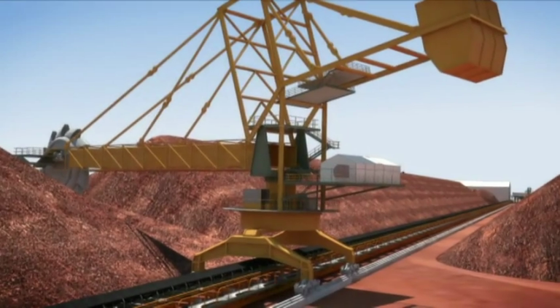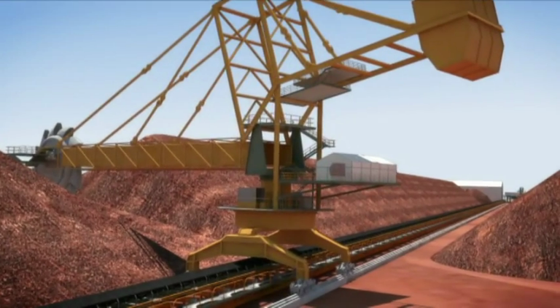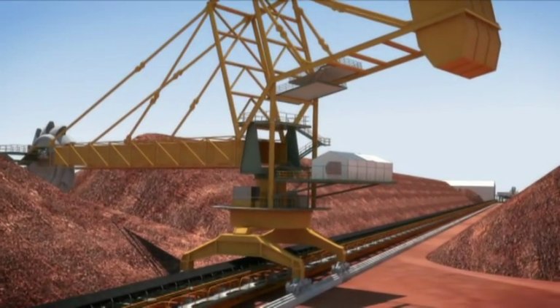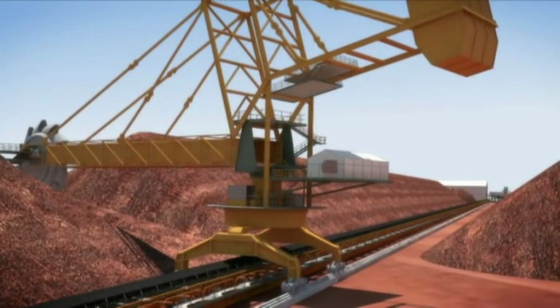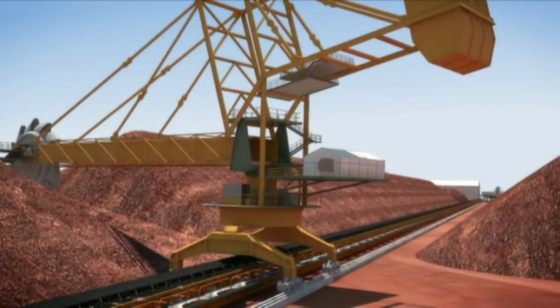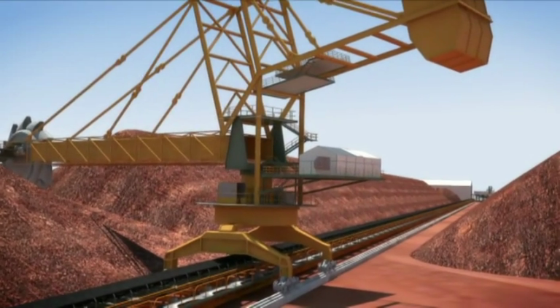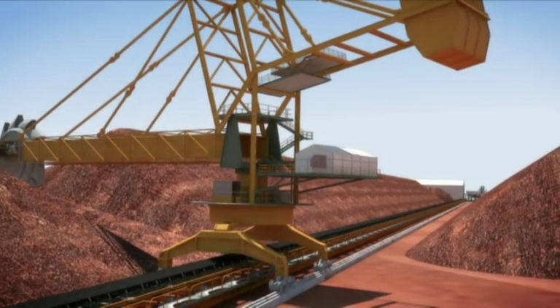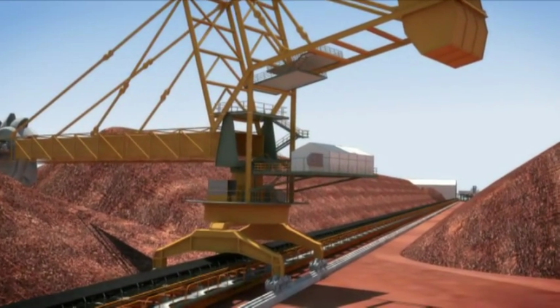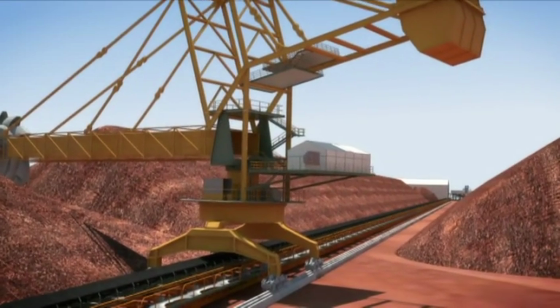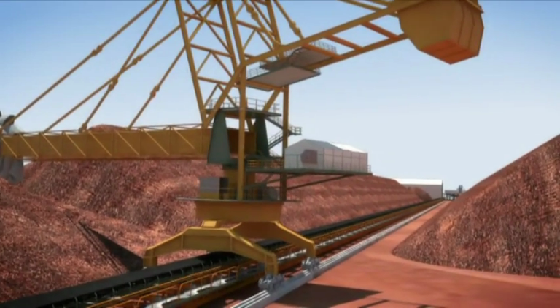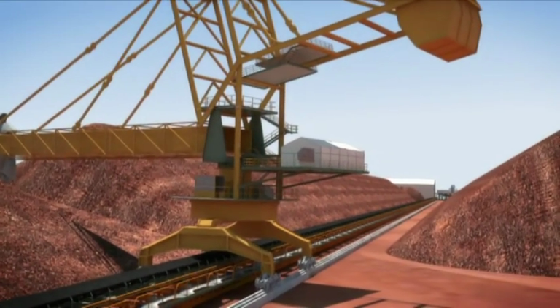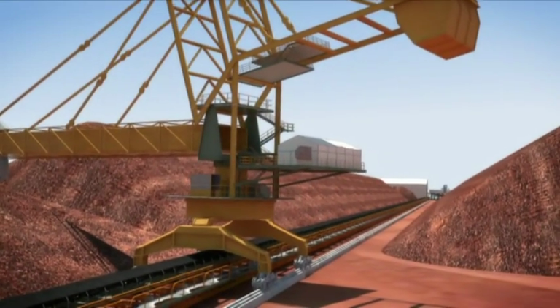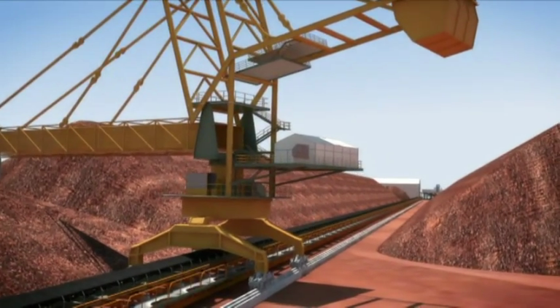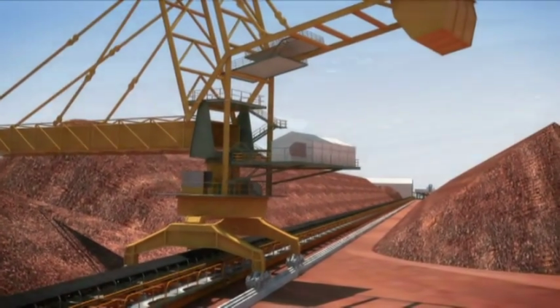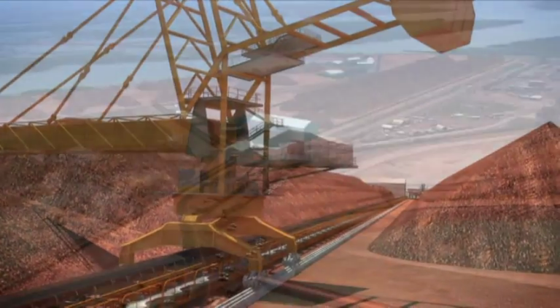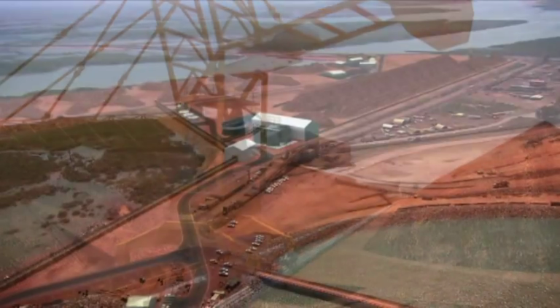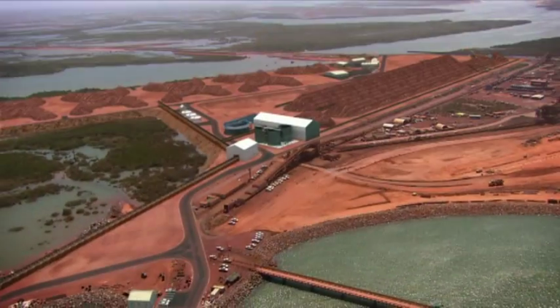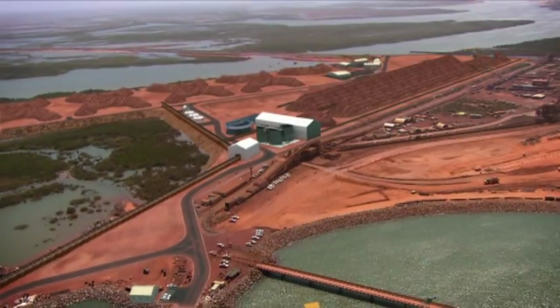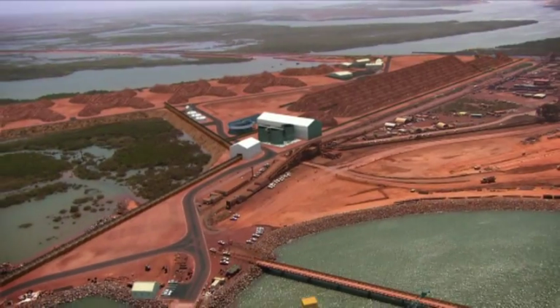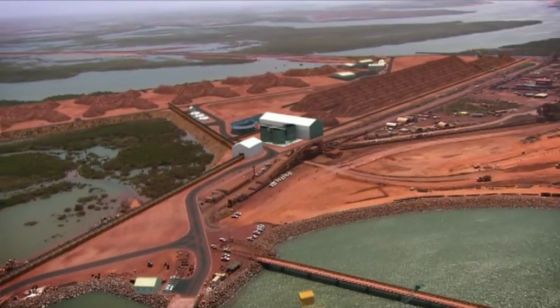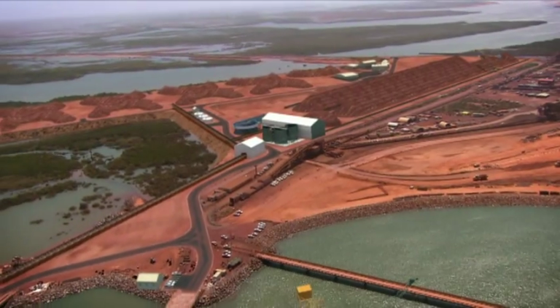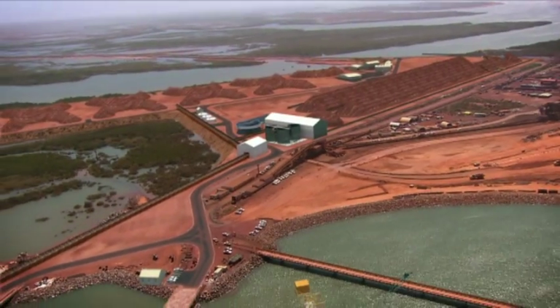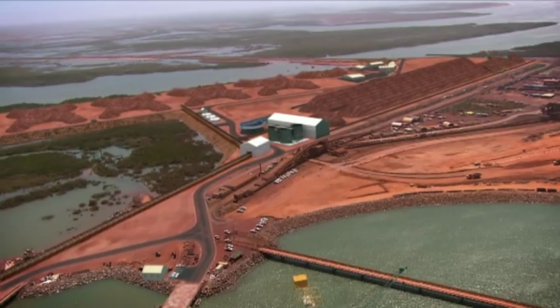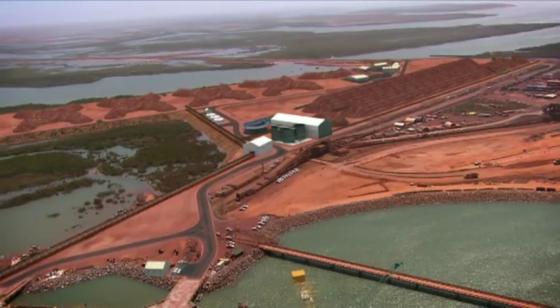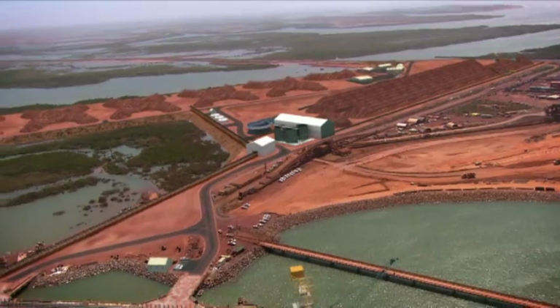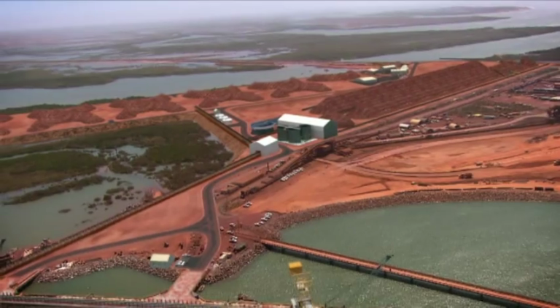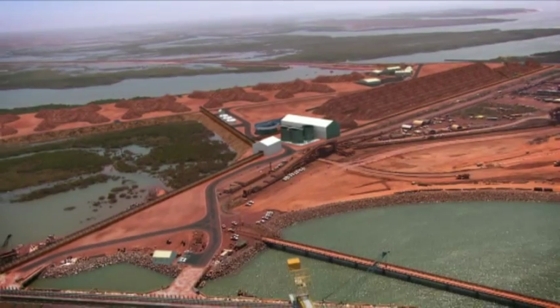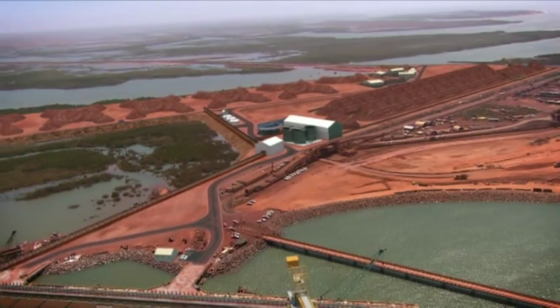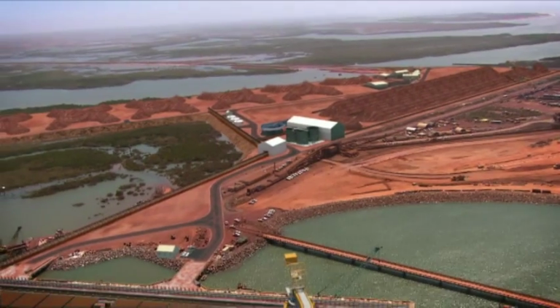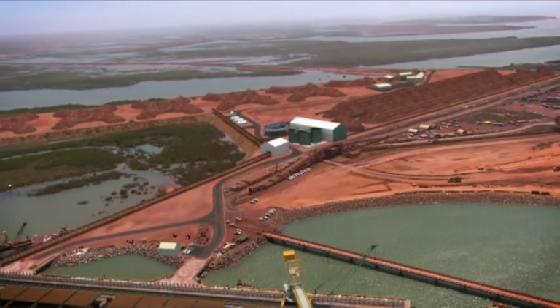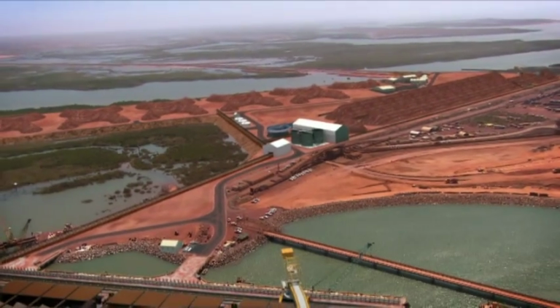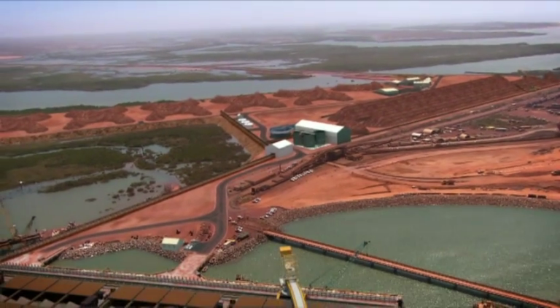Once the iron ore has been filtered and separated, it will be stockpiled, ready for loading onto ships for export.